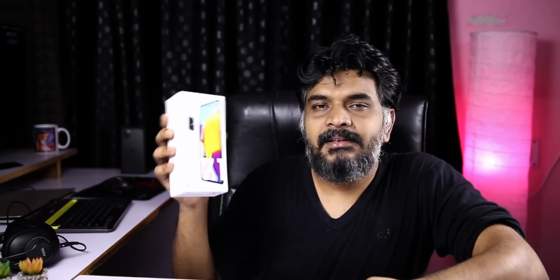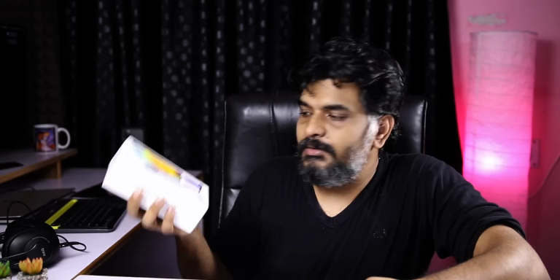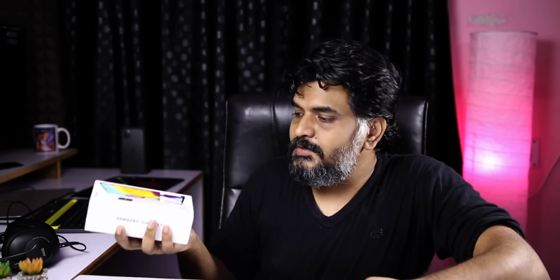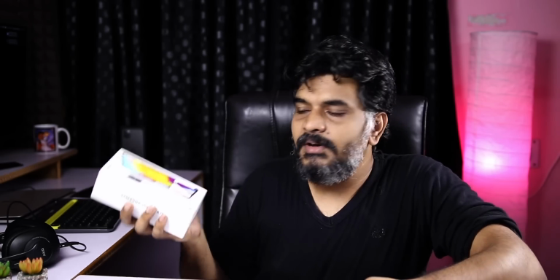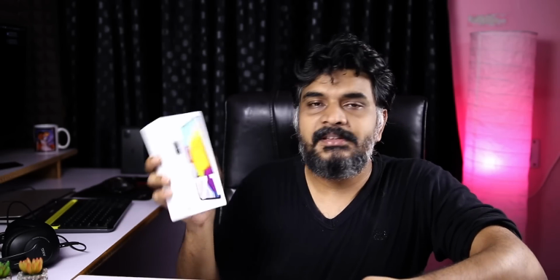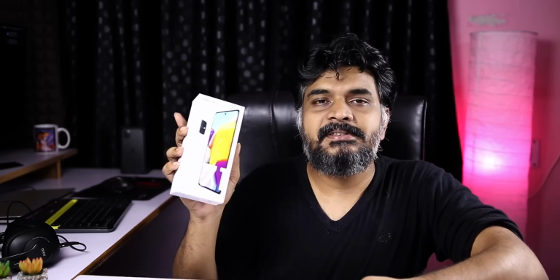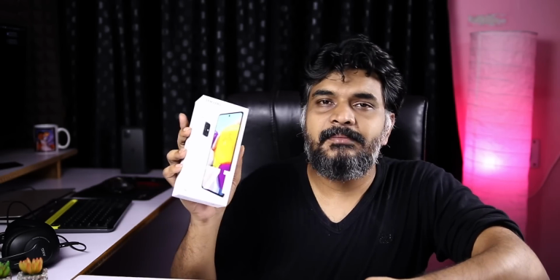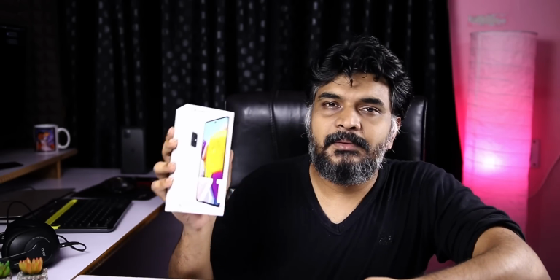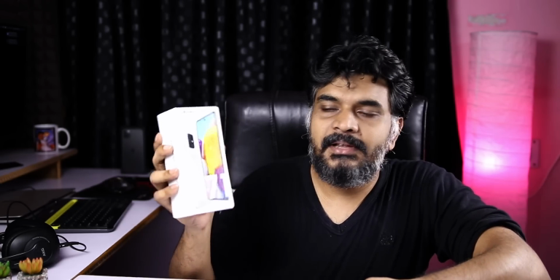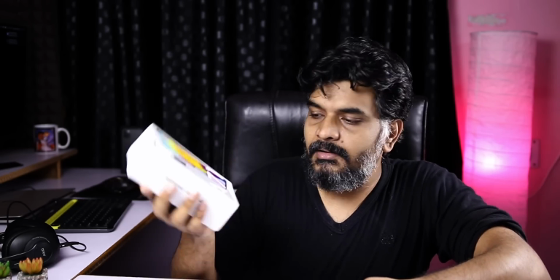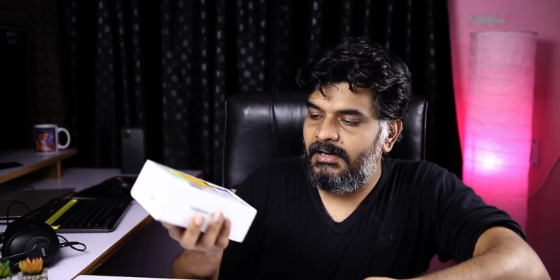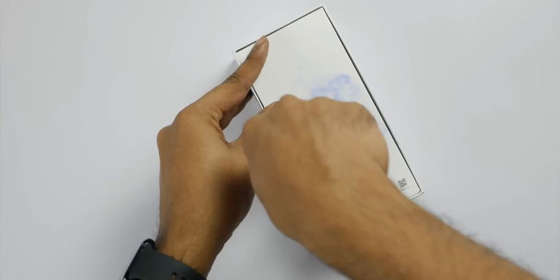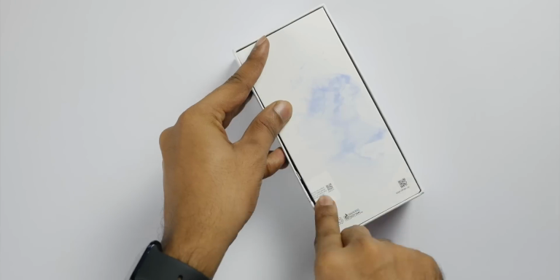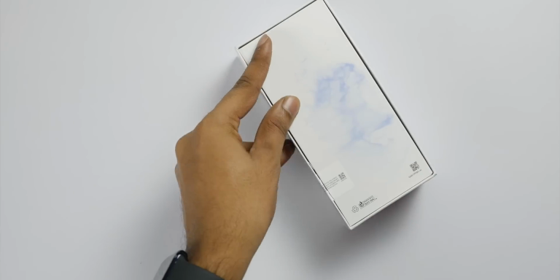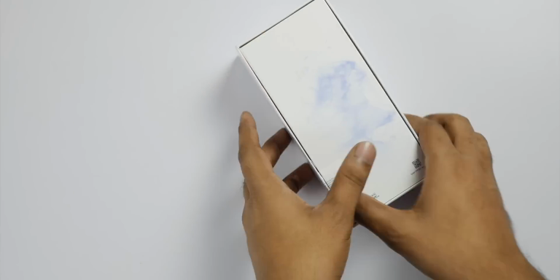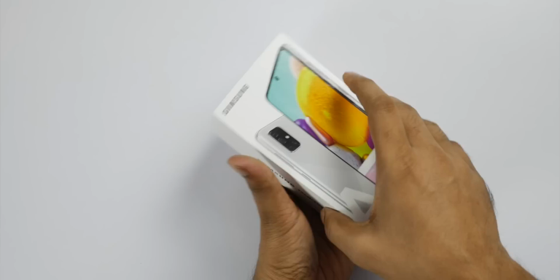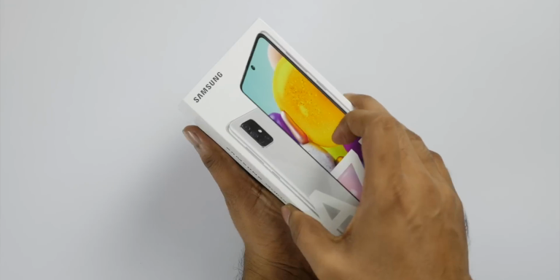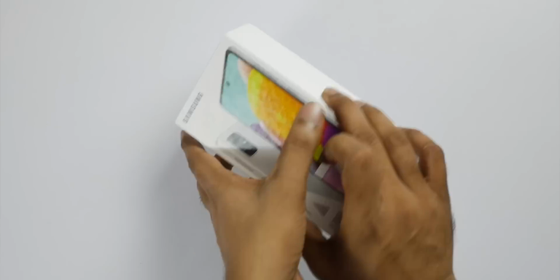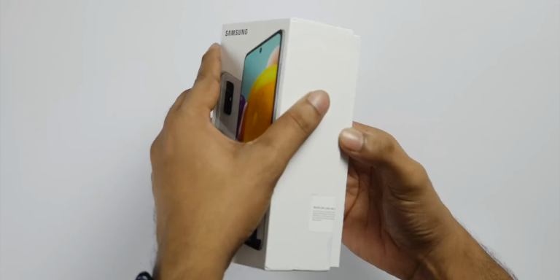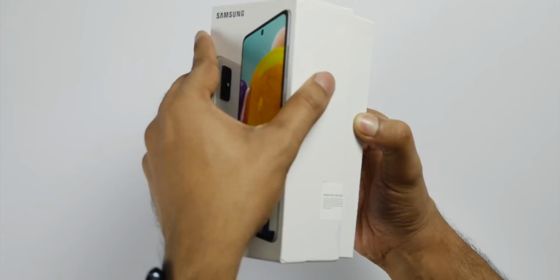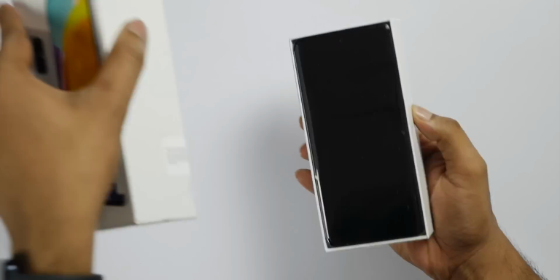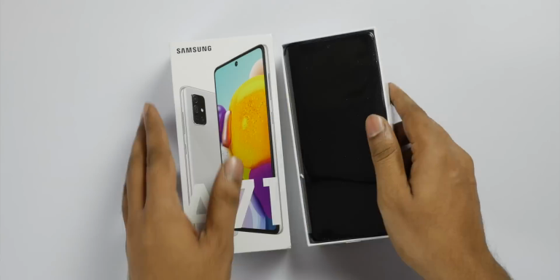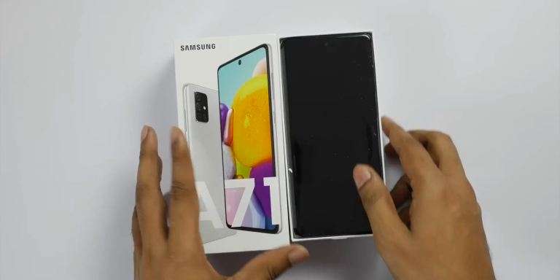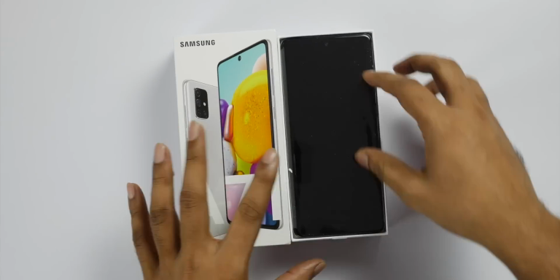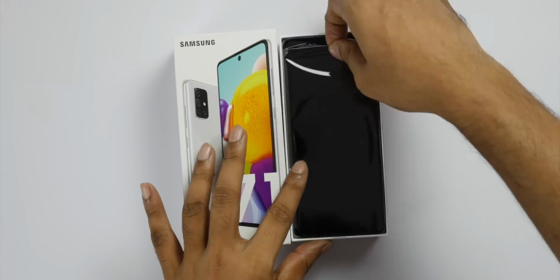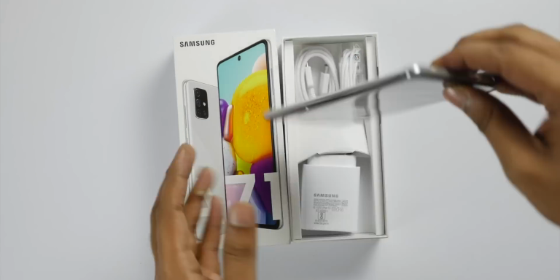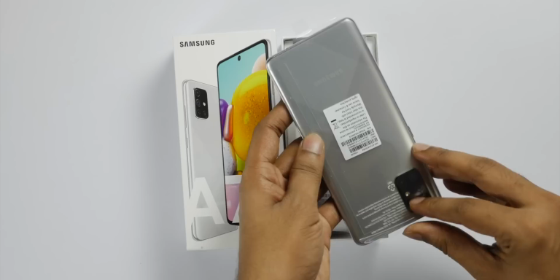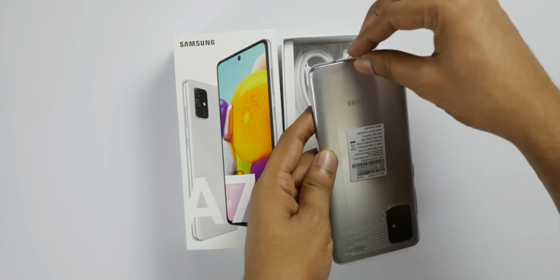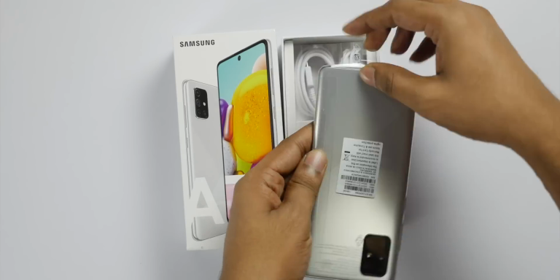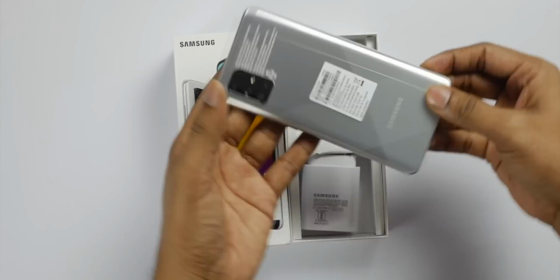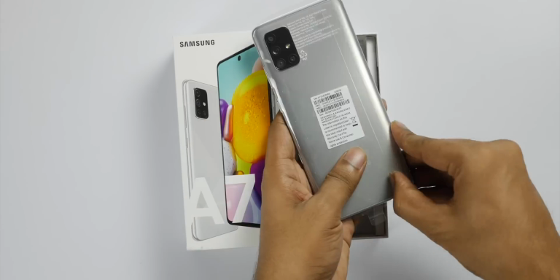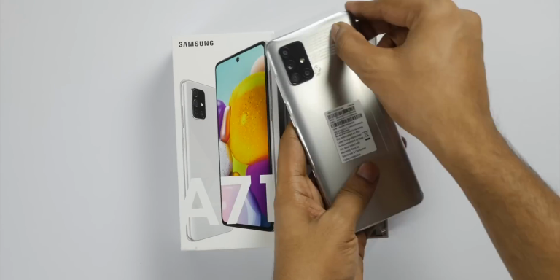It has a box in the box. This is the 8GB RAM, 128GB model.